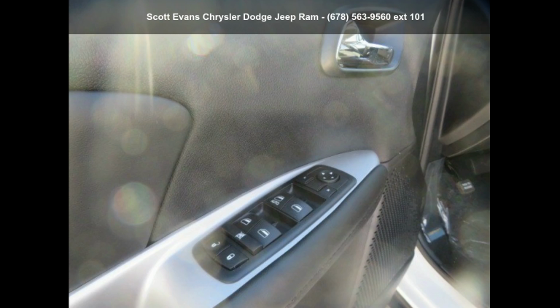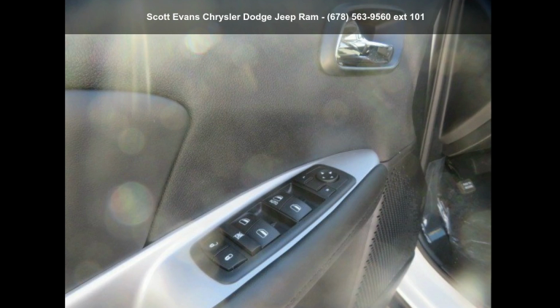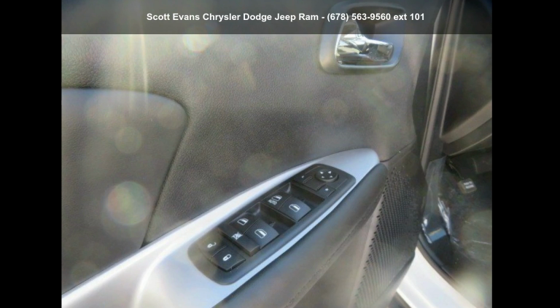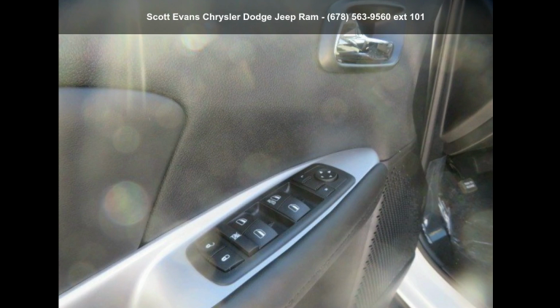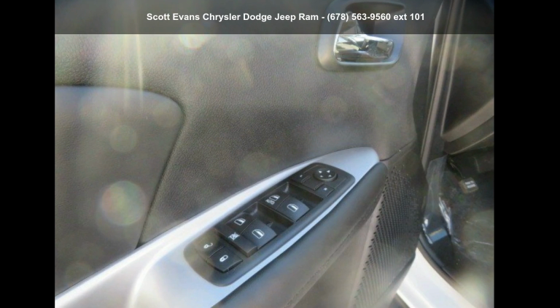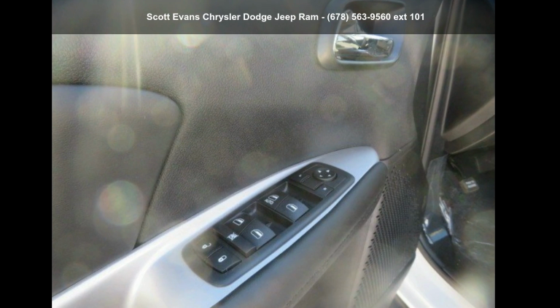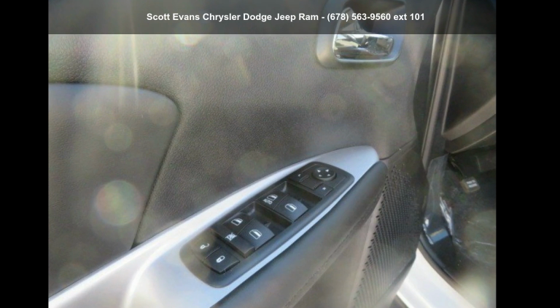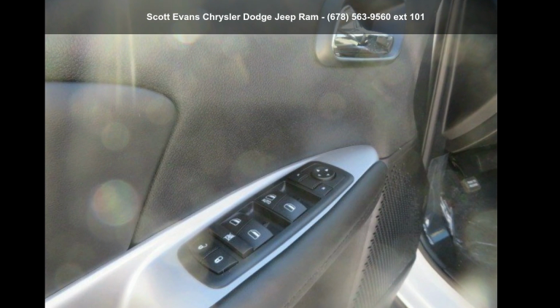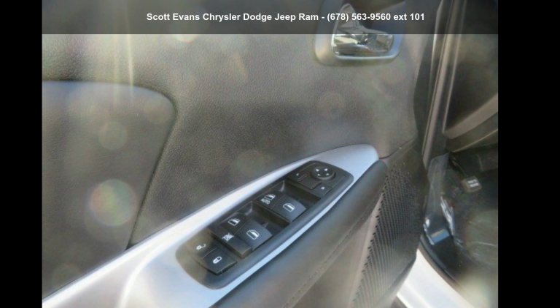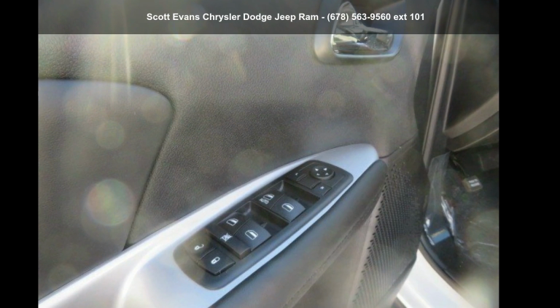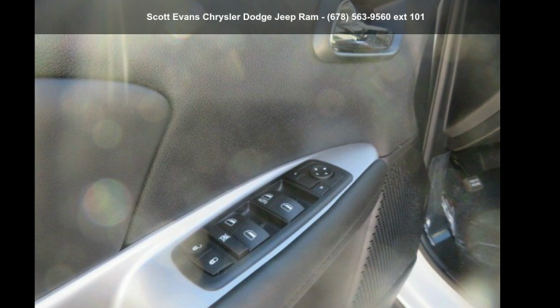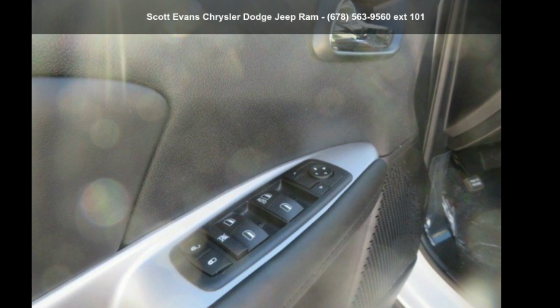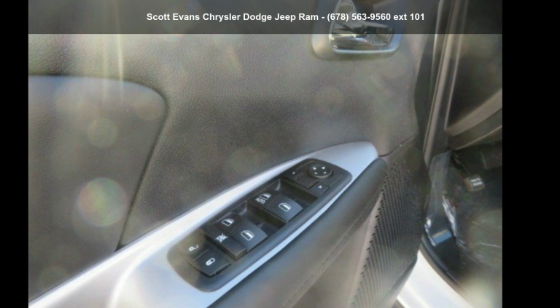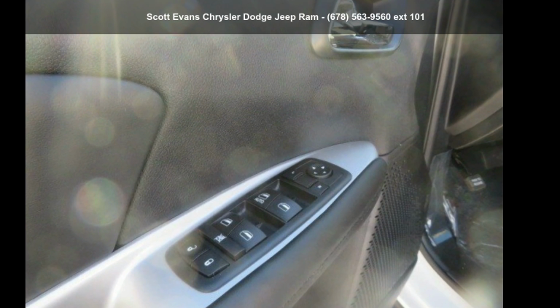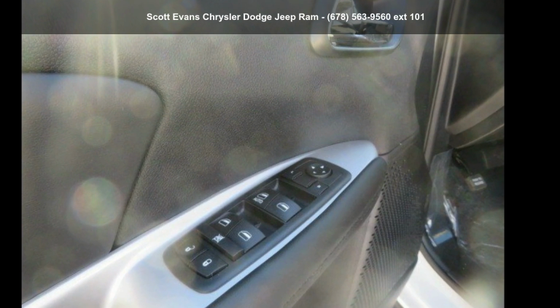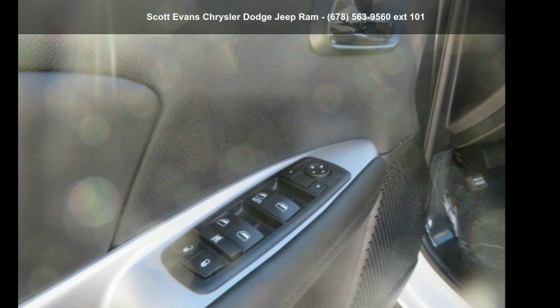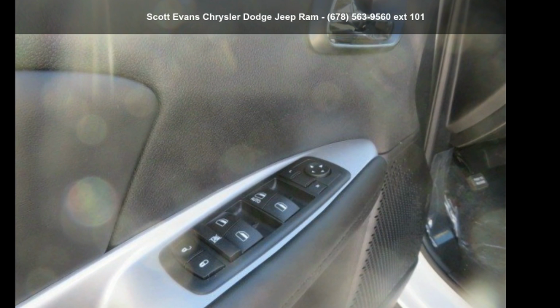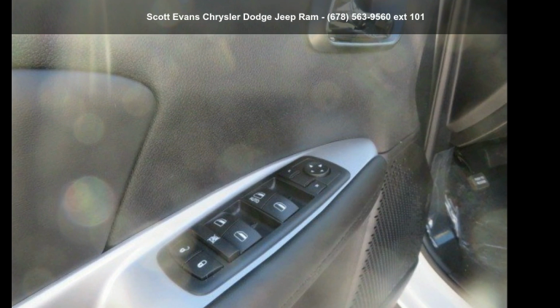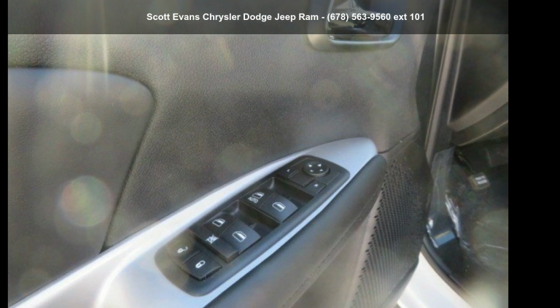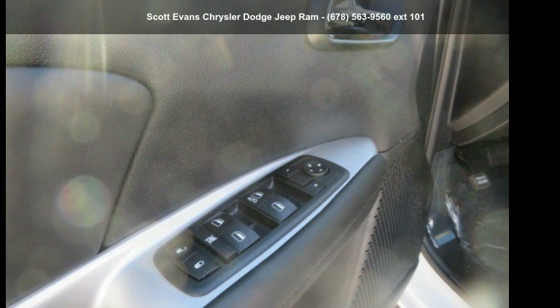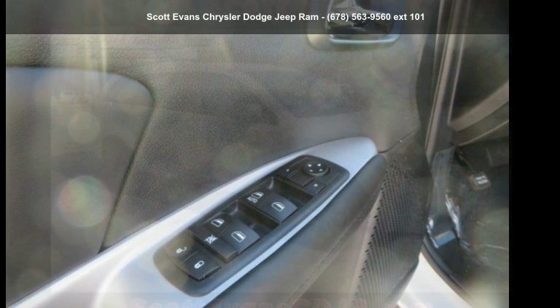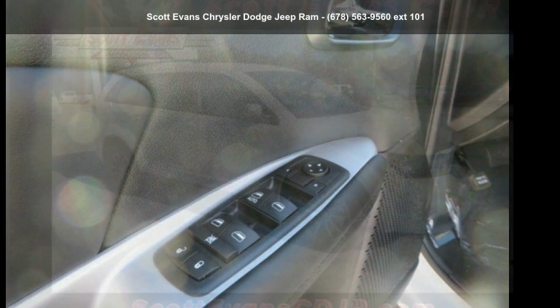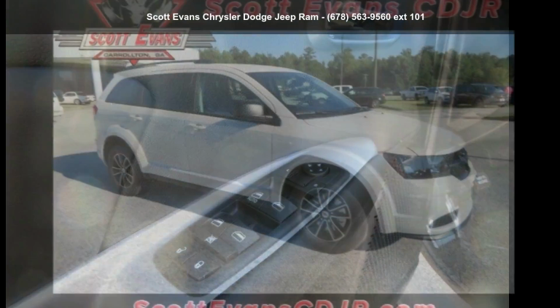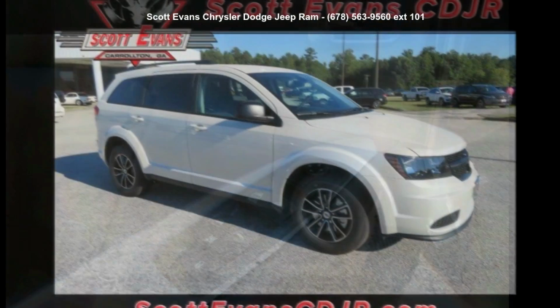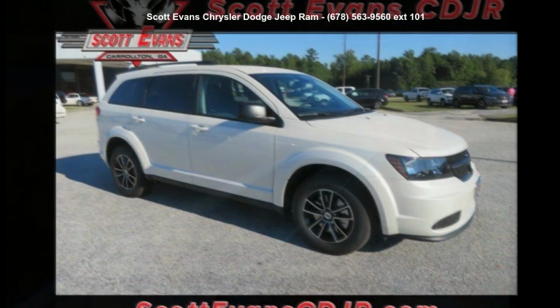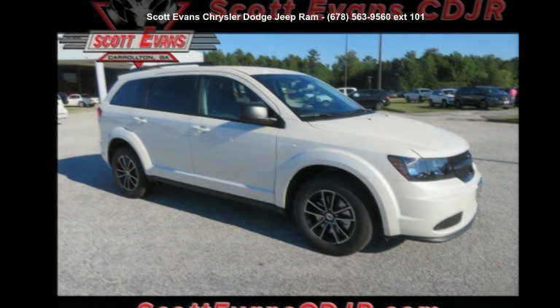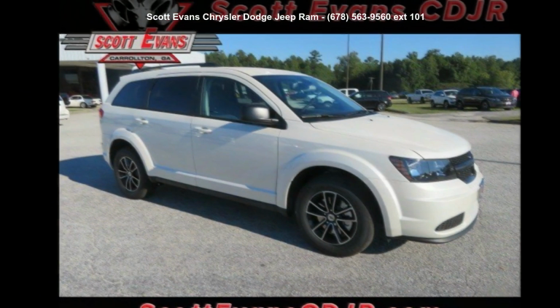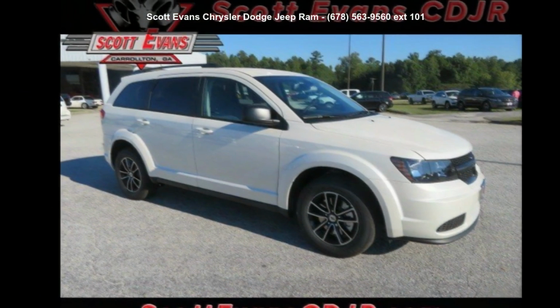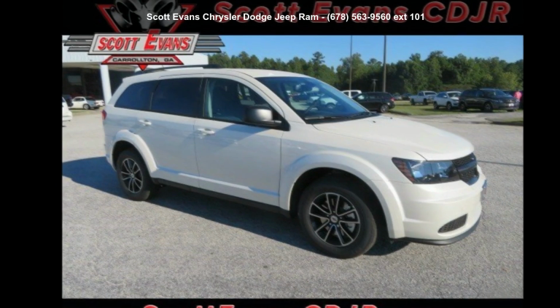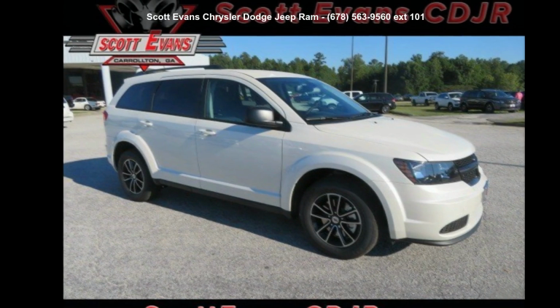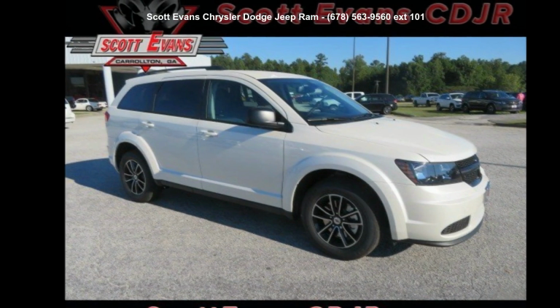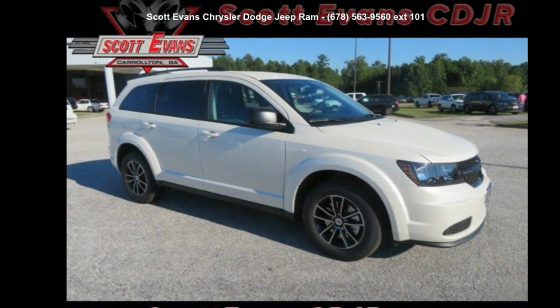Step into the 2018 Dodge Journey. This may be the set of wheels you've been looking for.